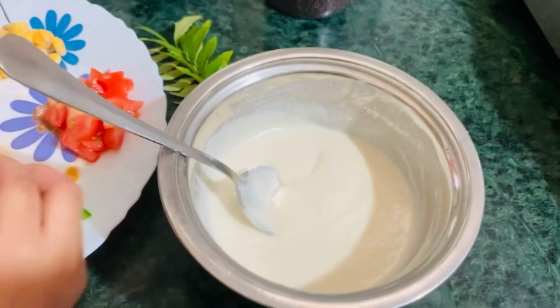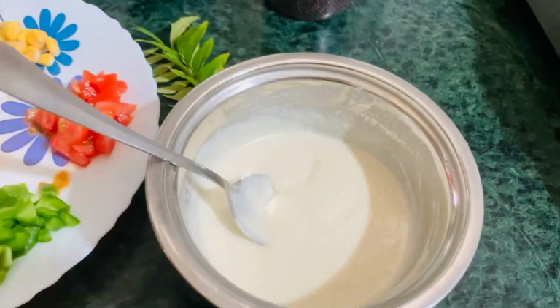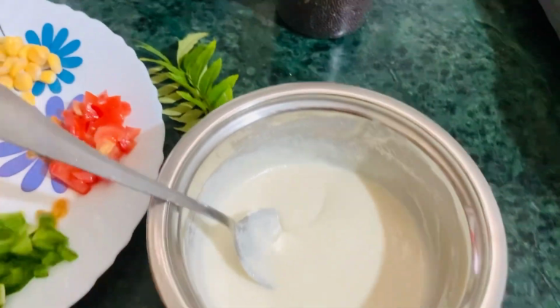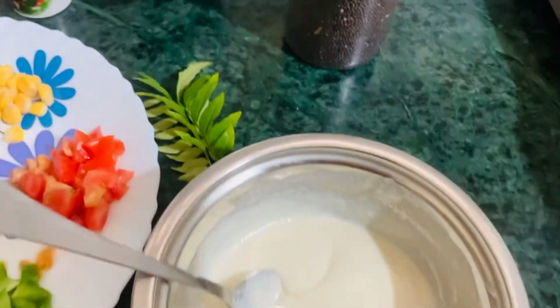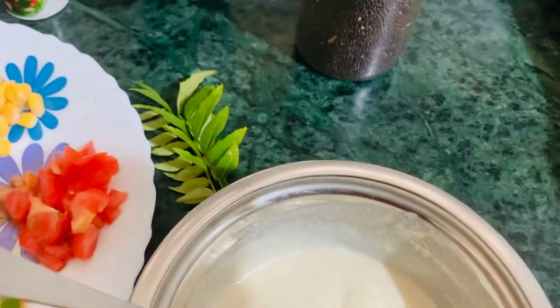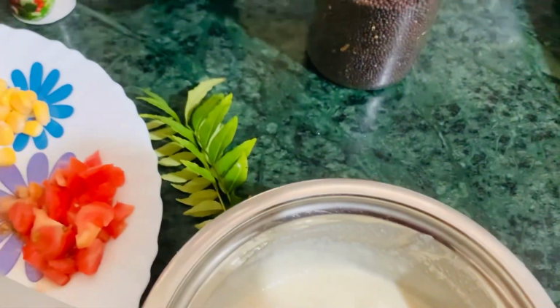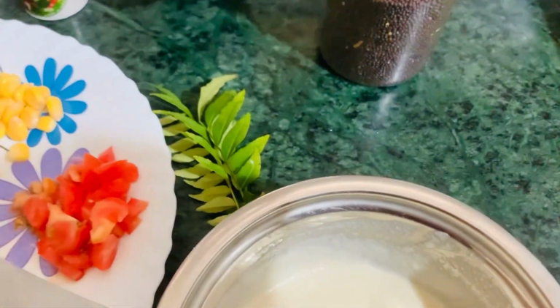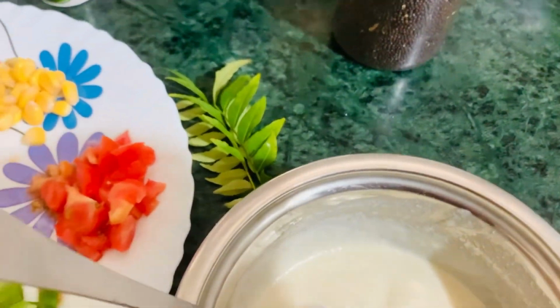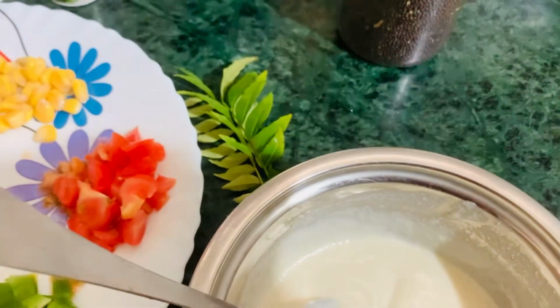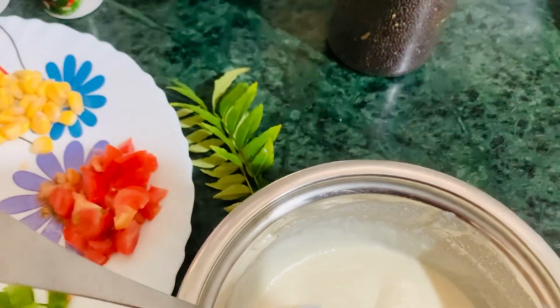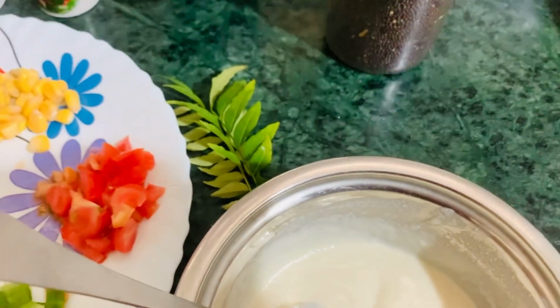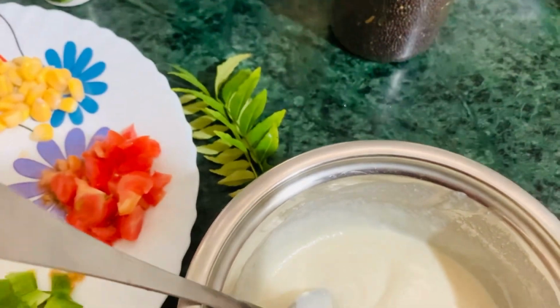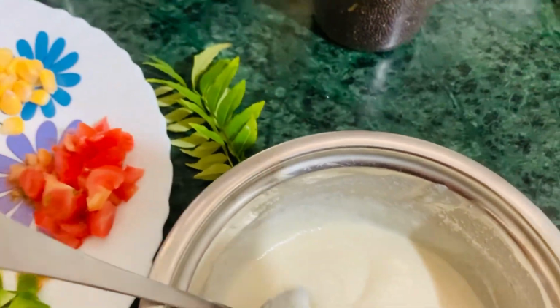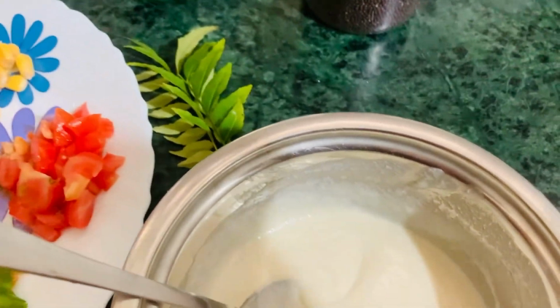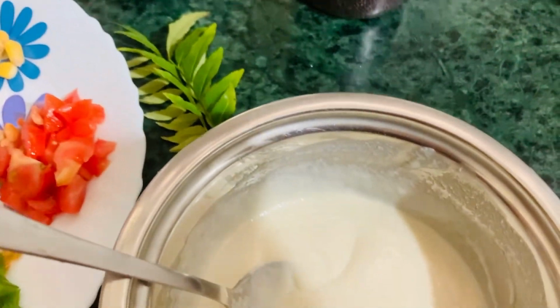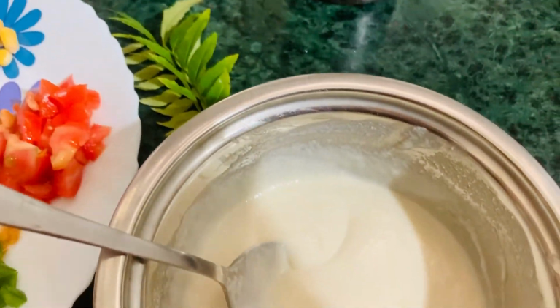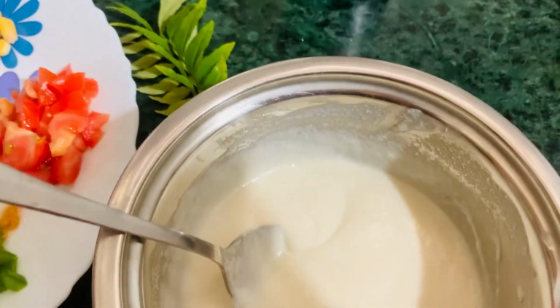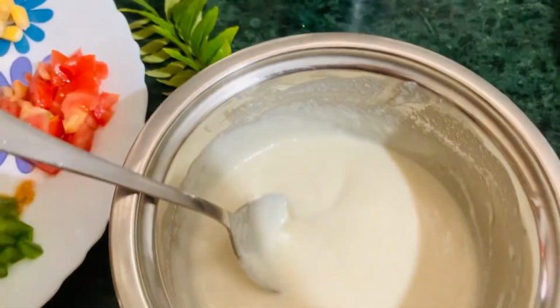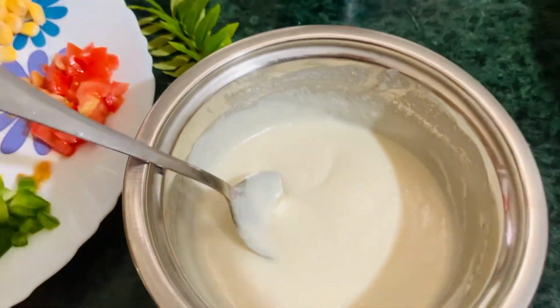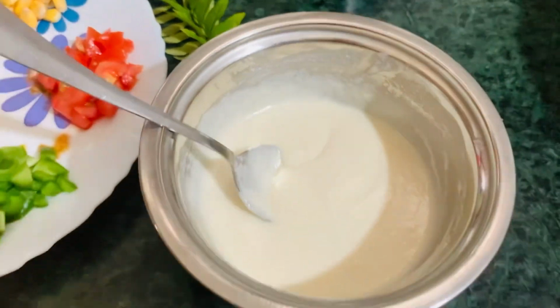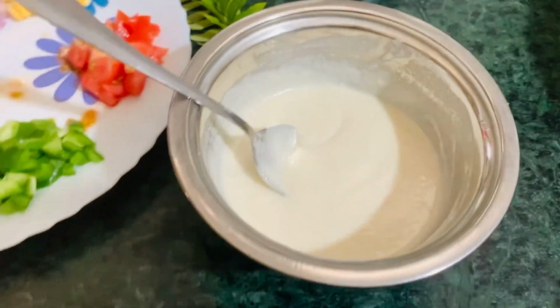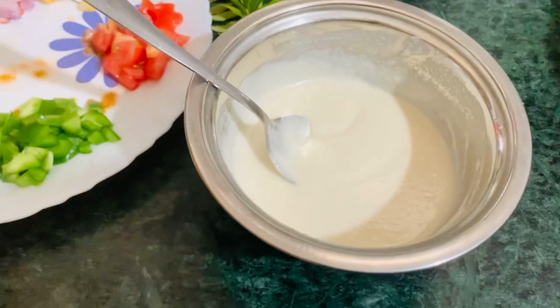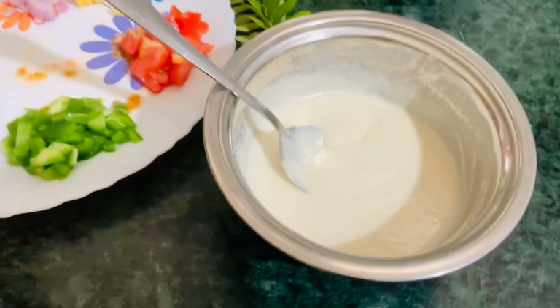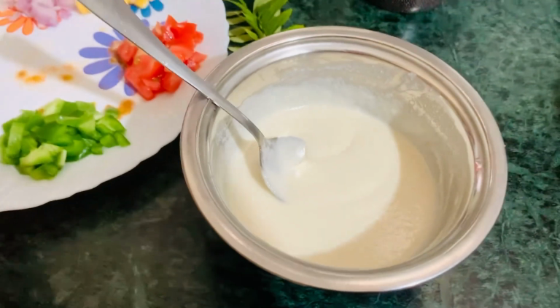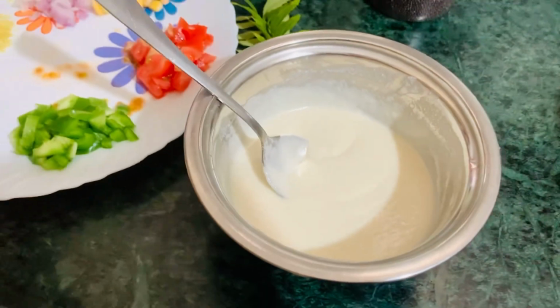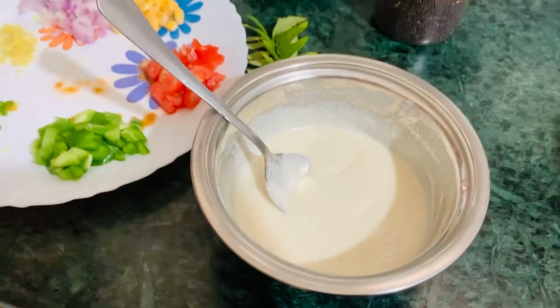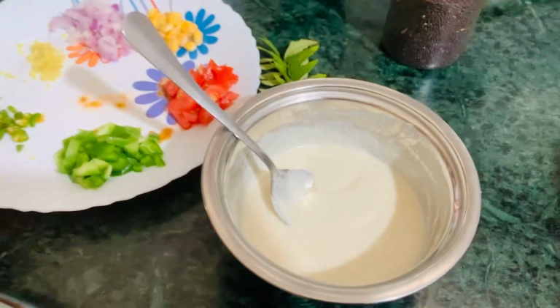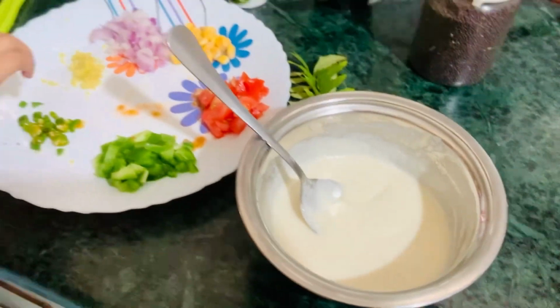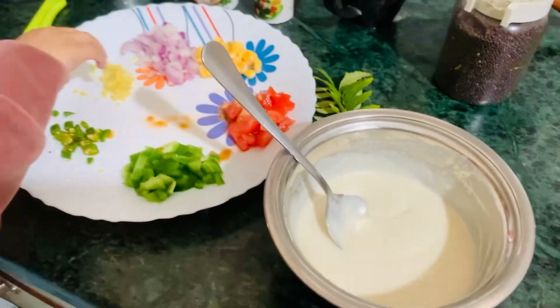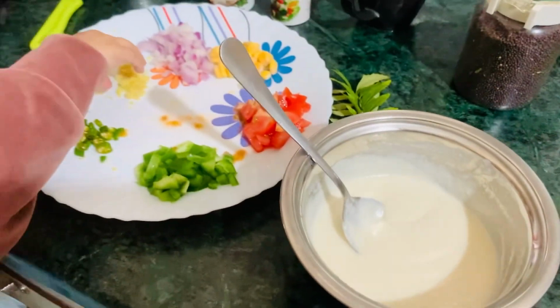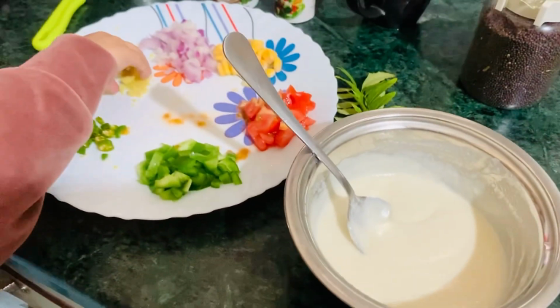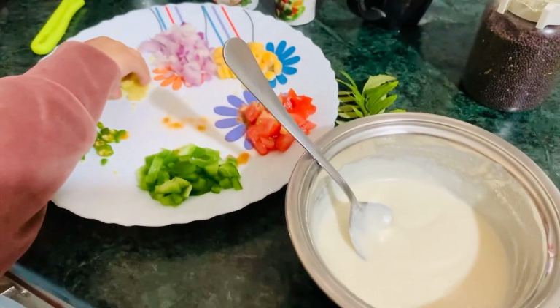After that, we add ginger — grated ginger.